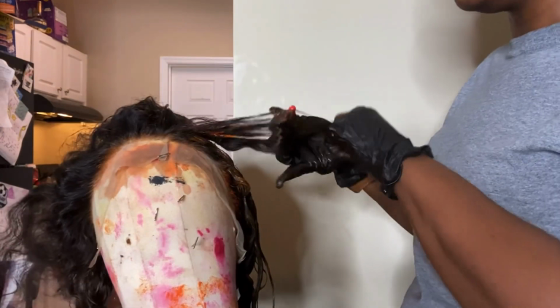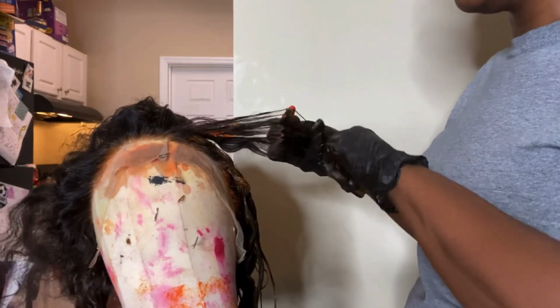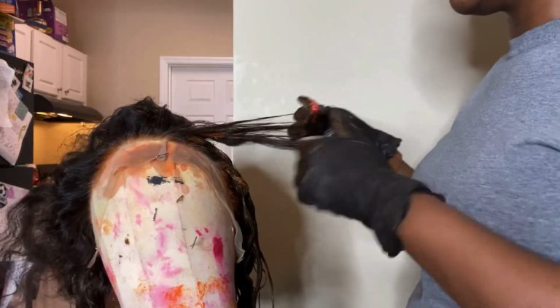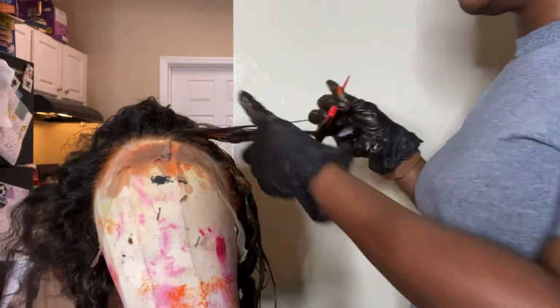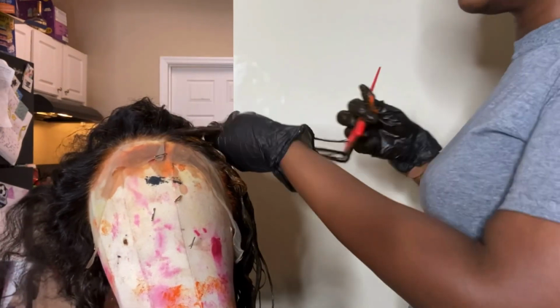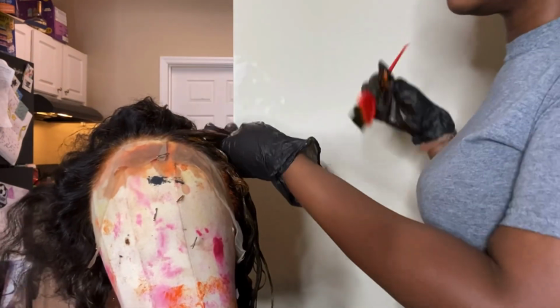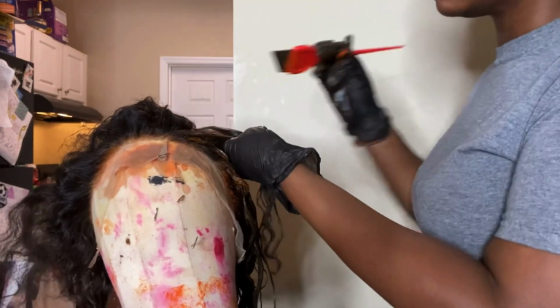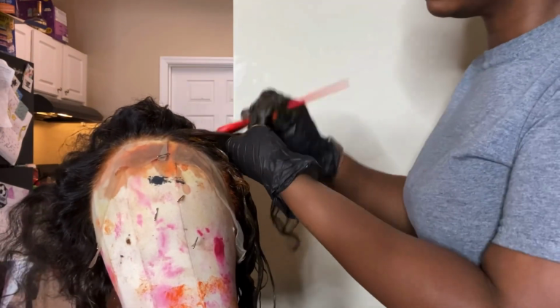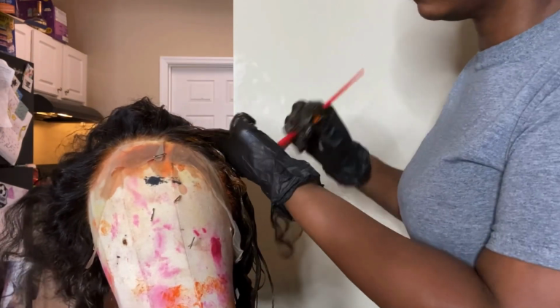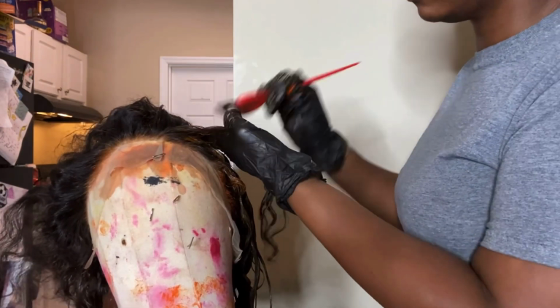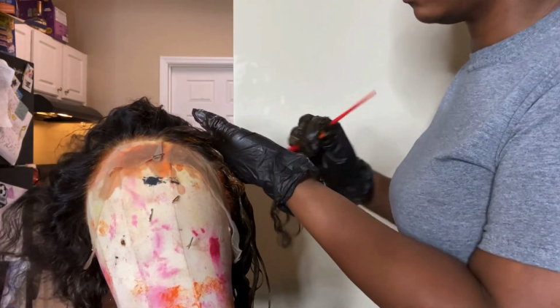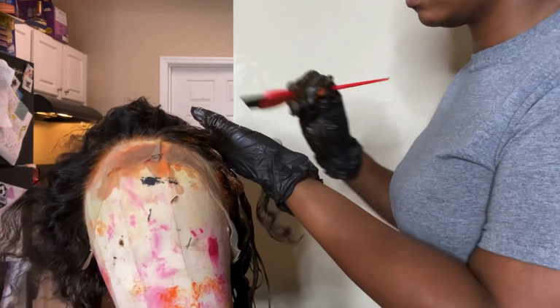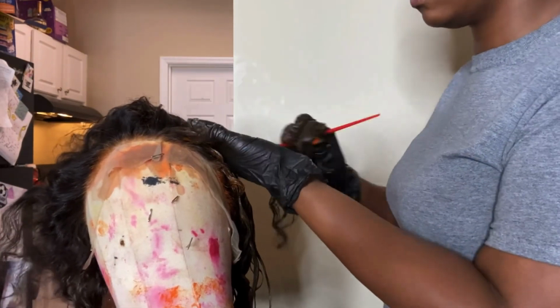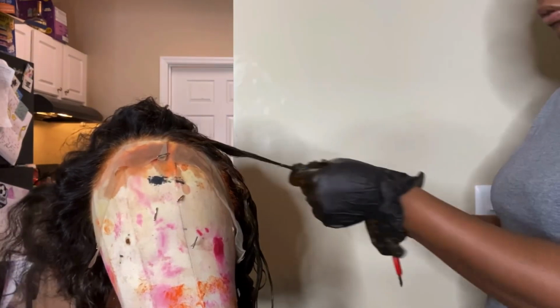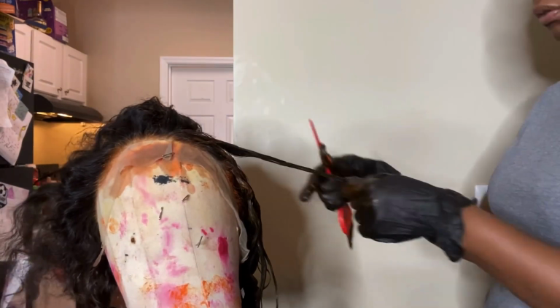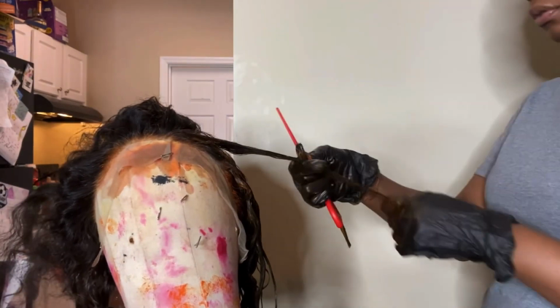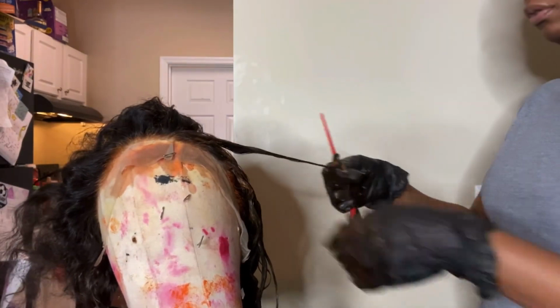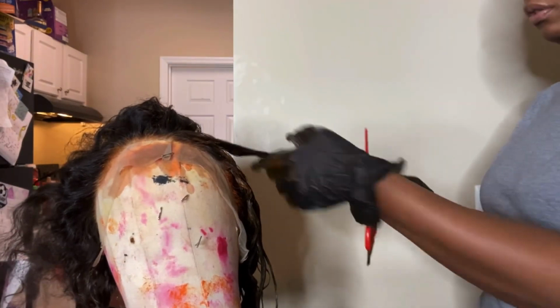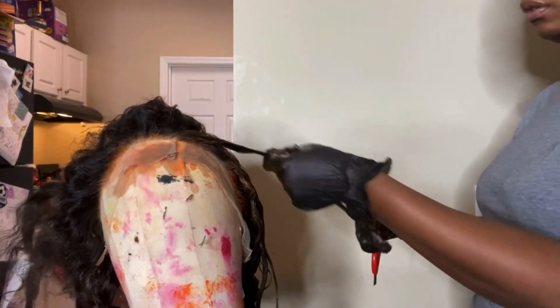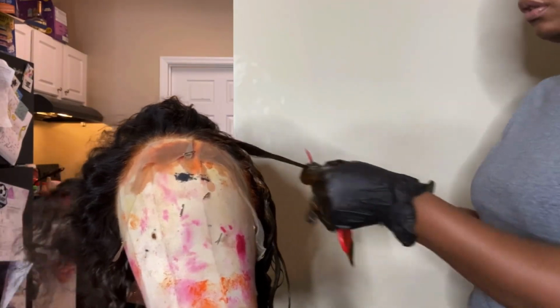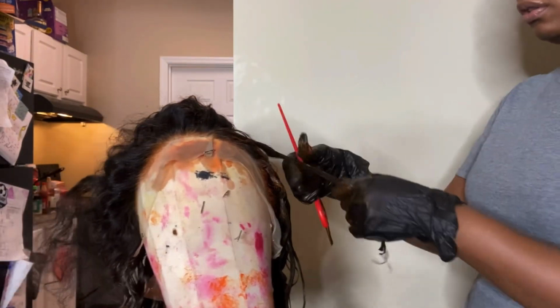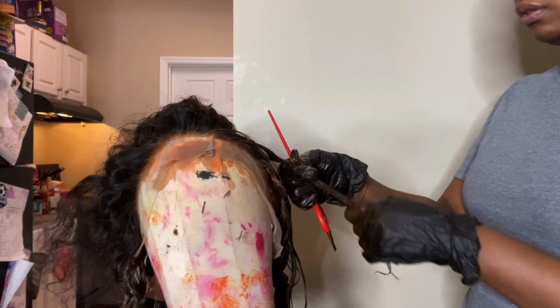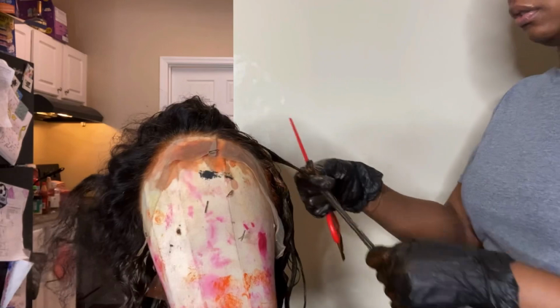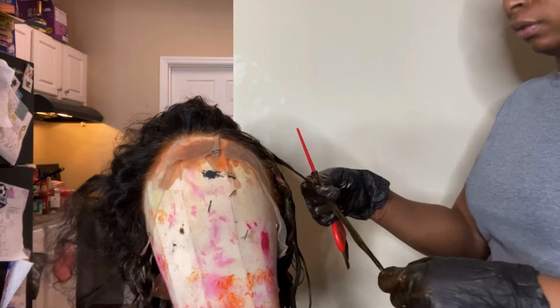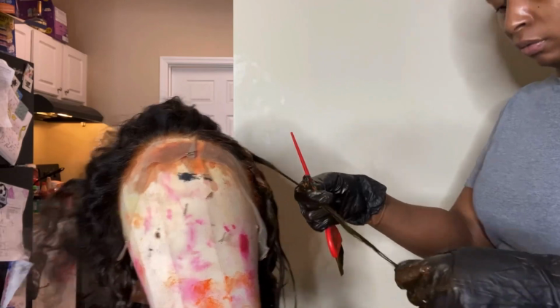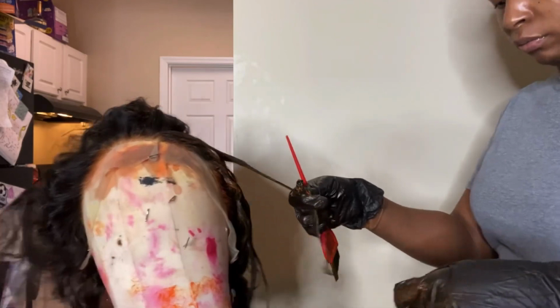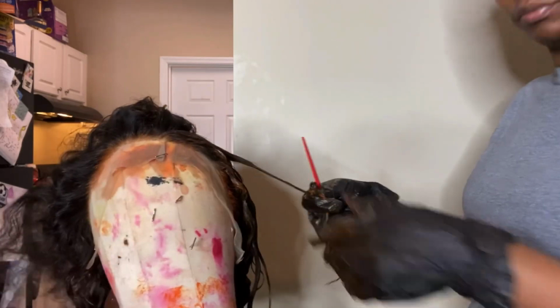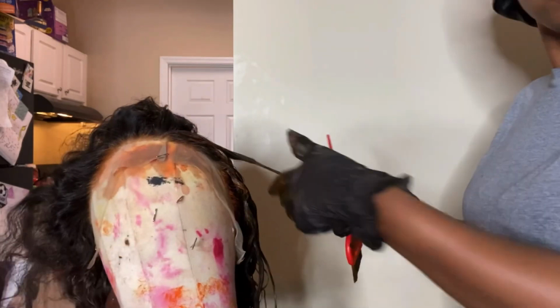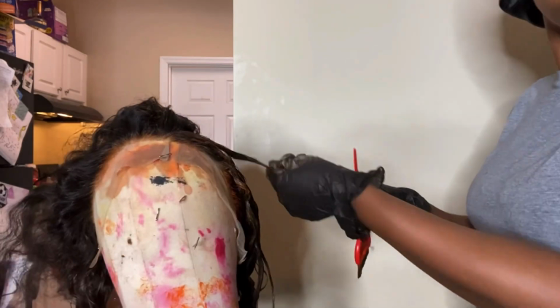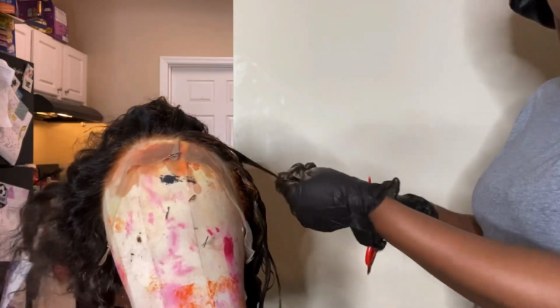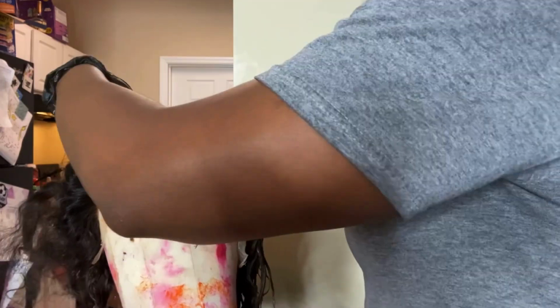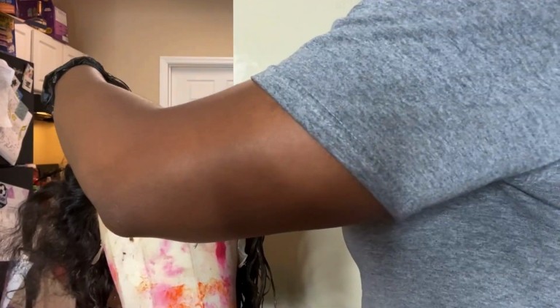I end up using about three boxes of that hair color with the developer.